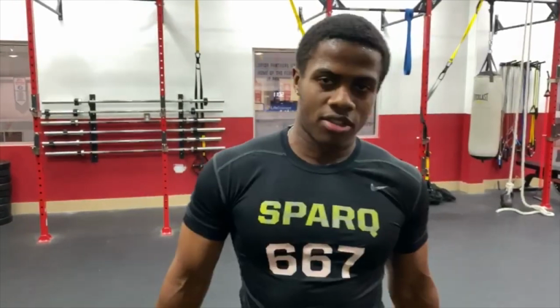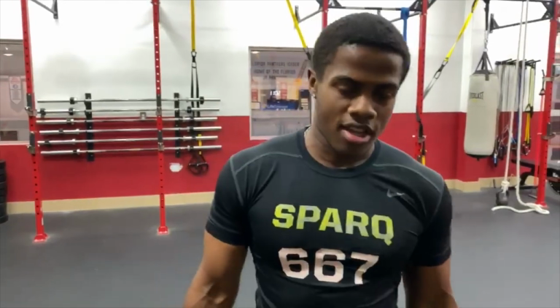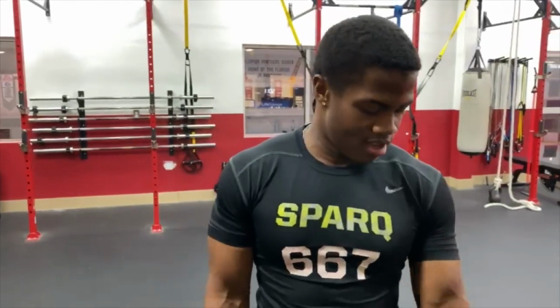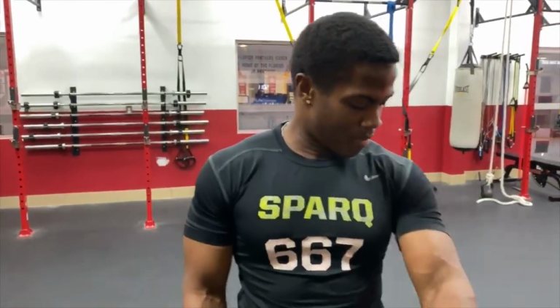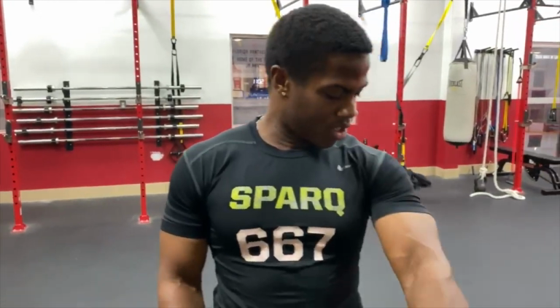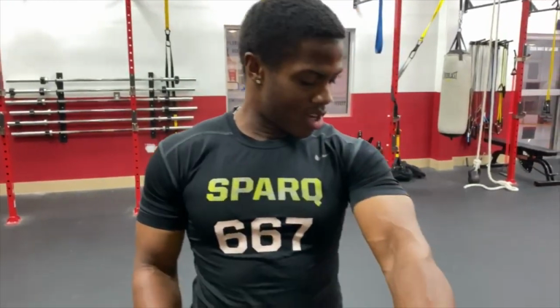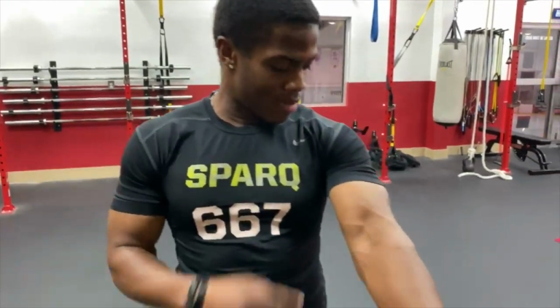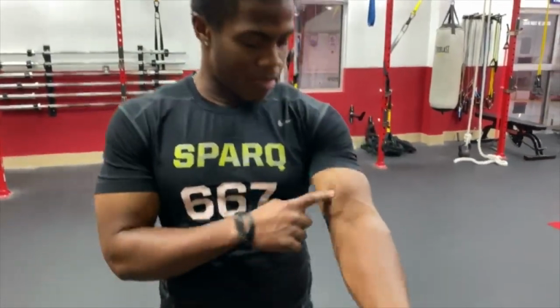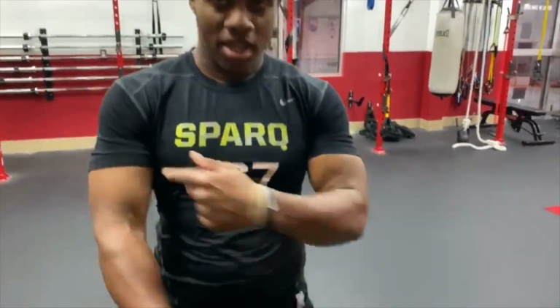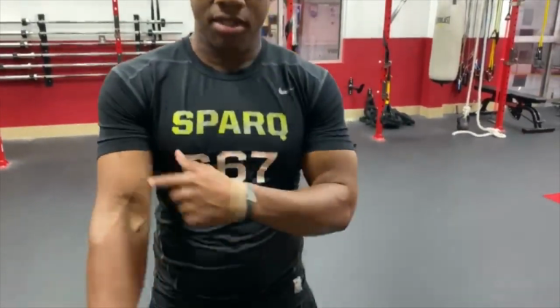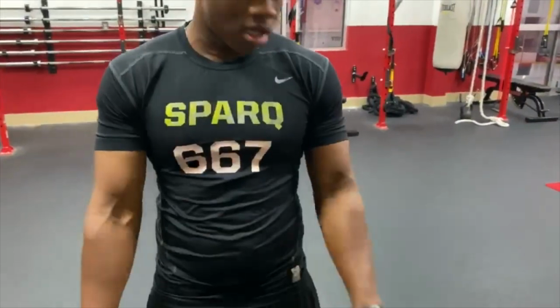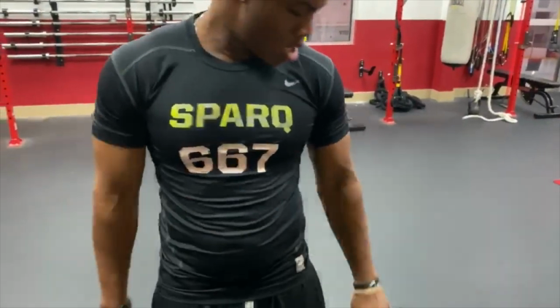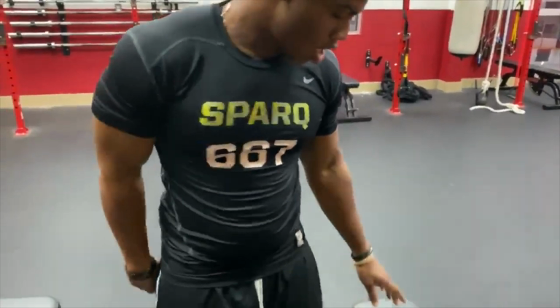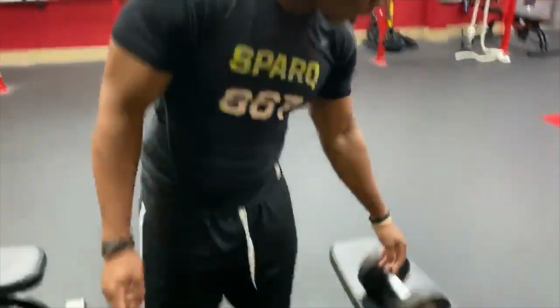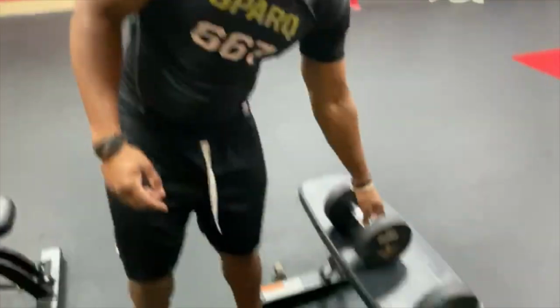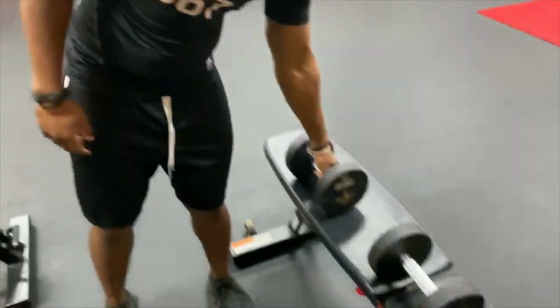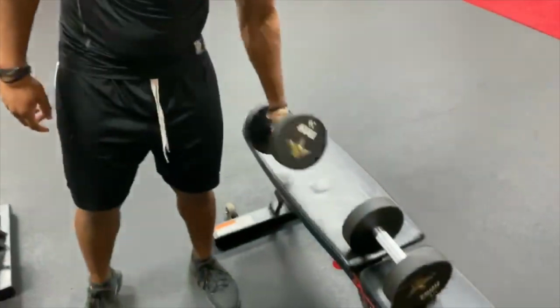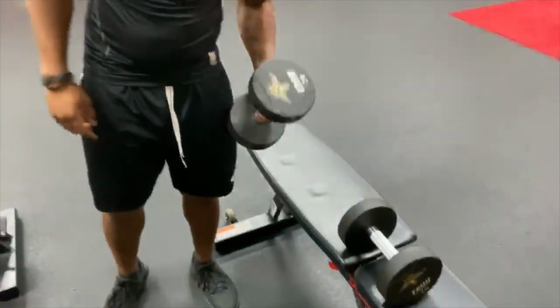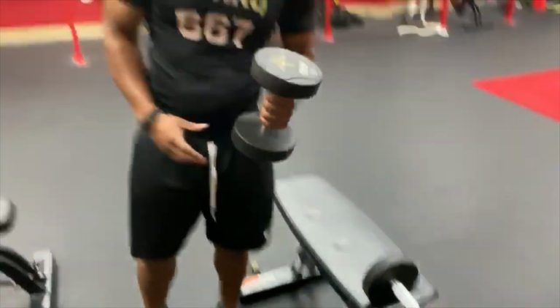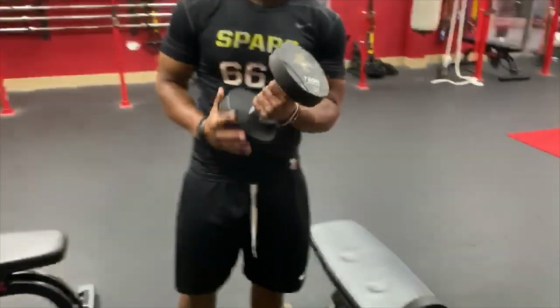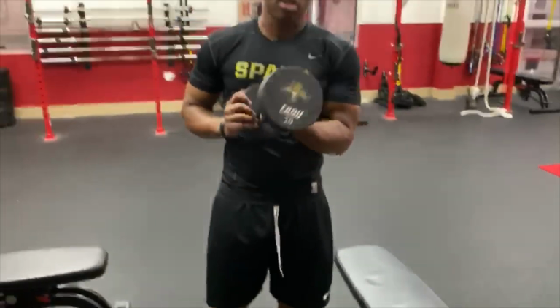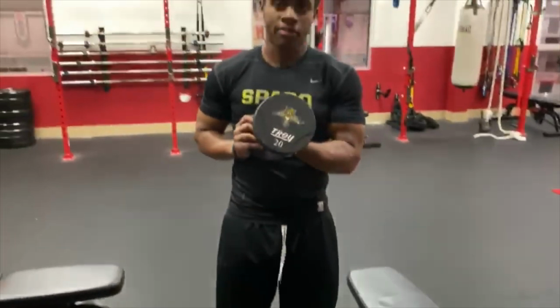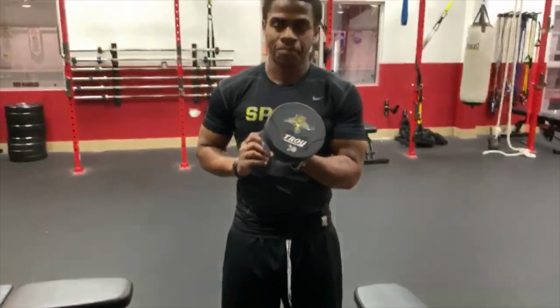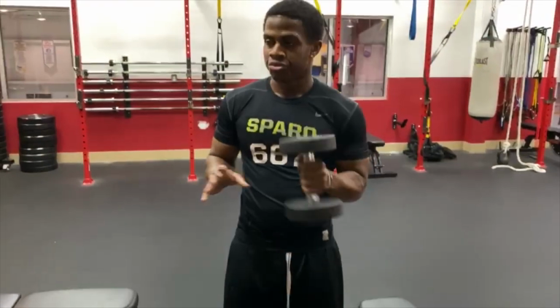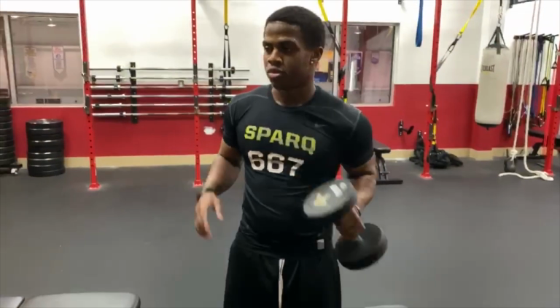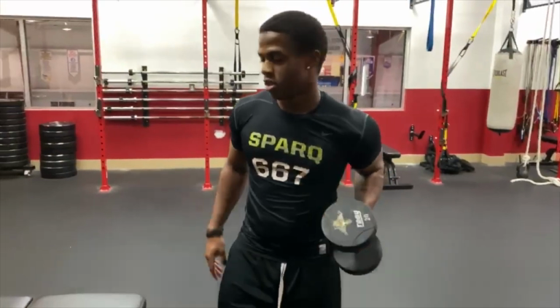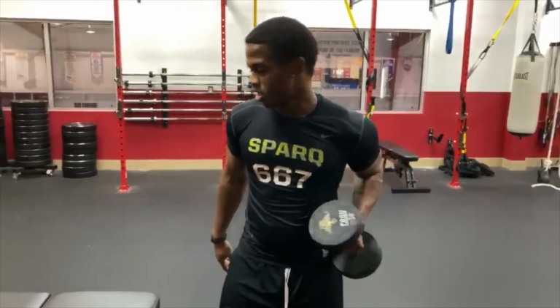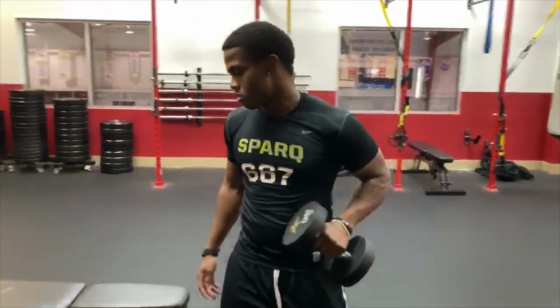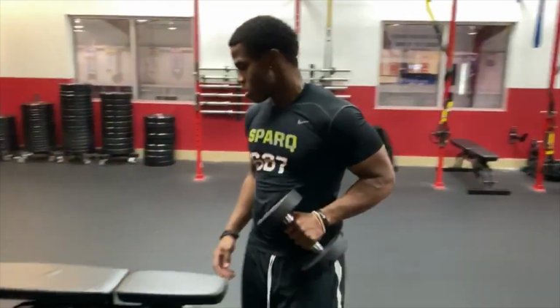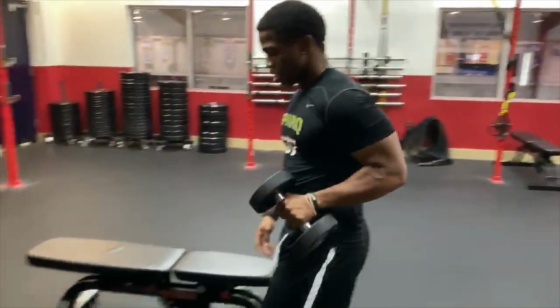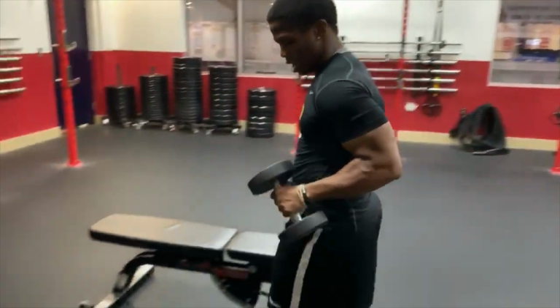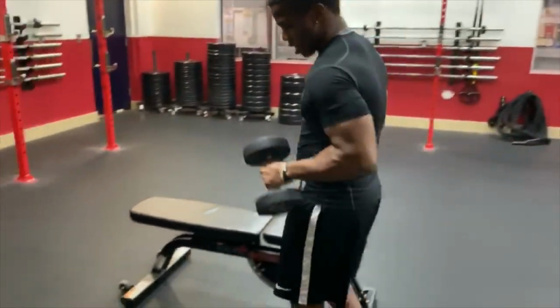So today, I'm going to show you guys how I got big biceps. Literally, off of 20 pounds. Very simple. That's all I did.